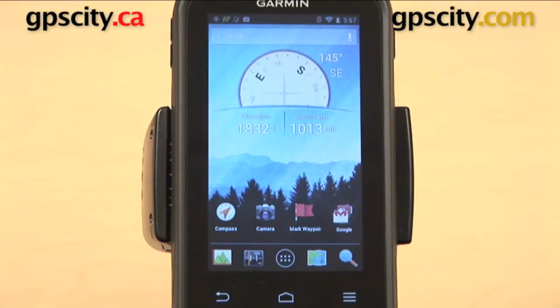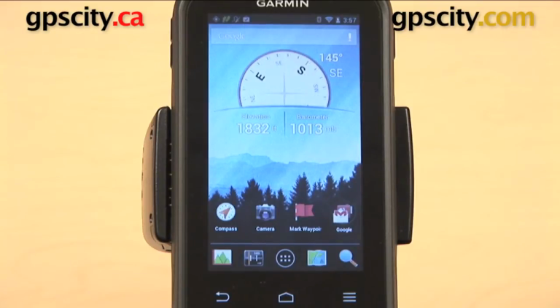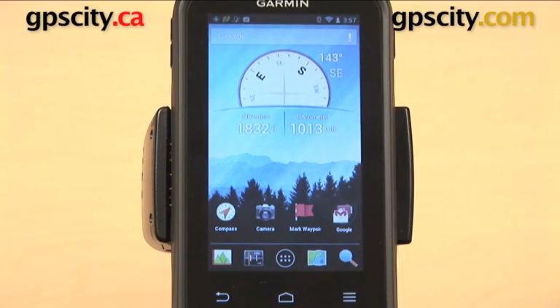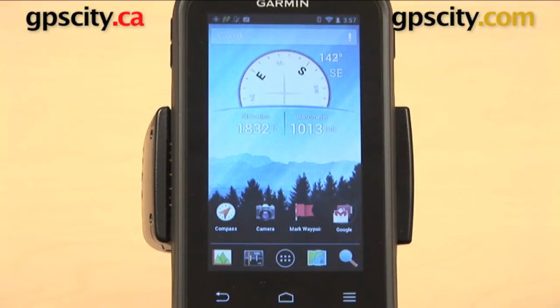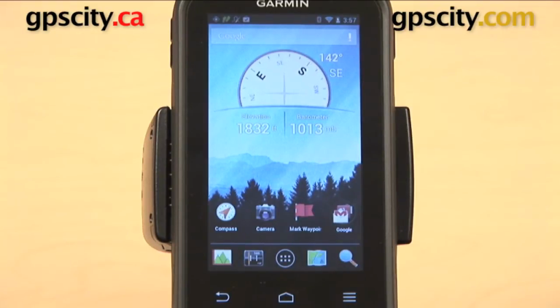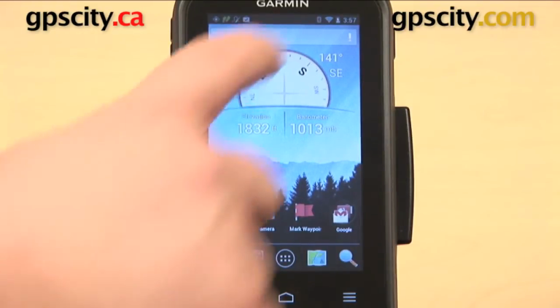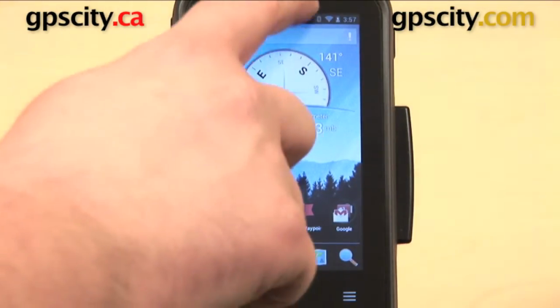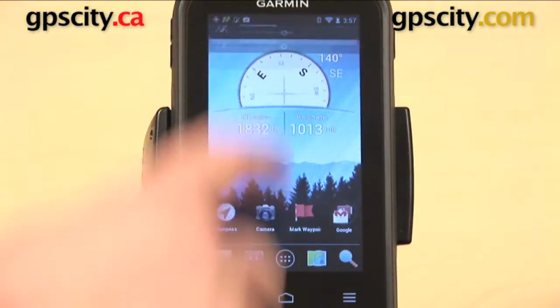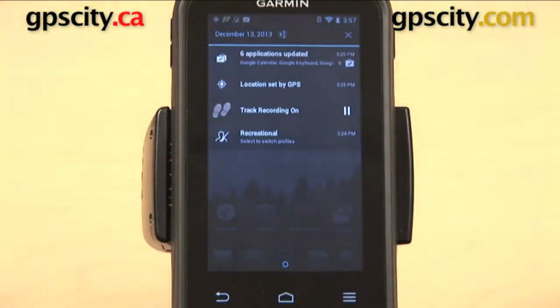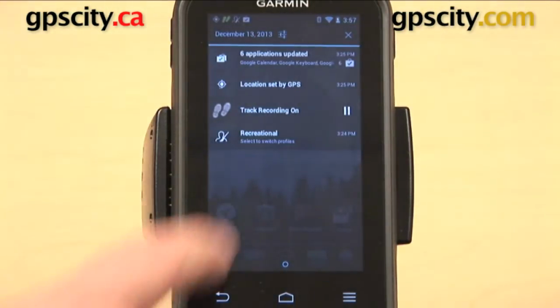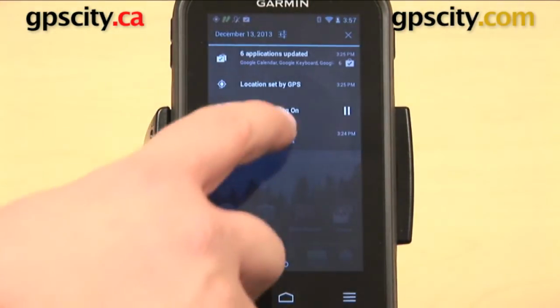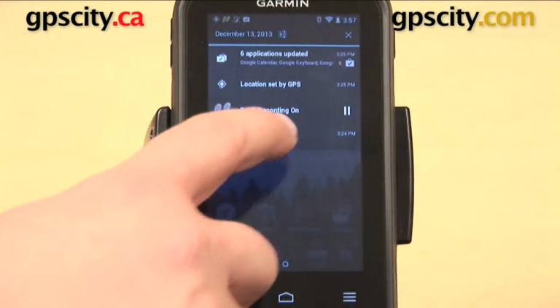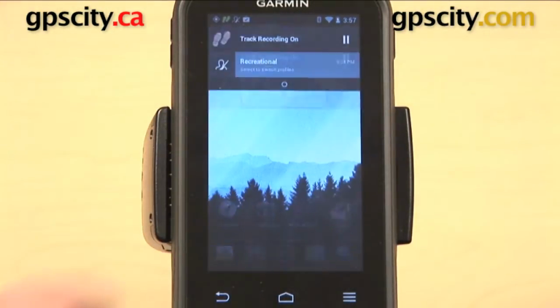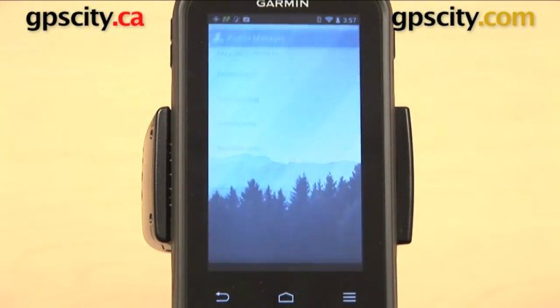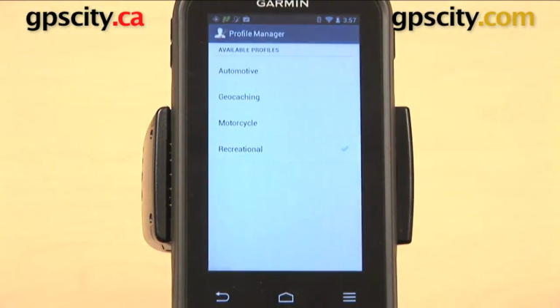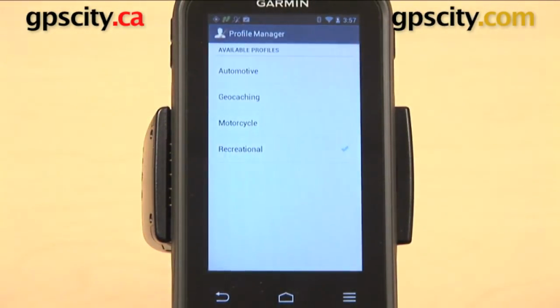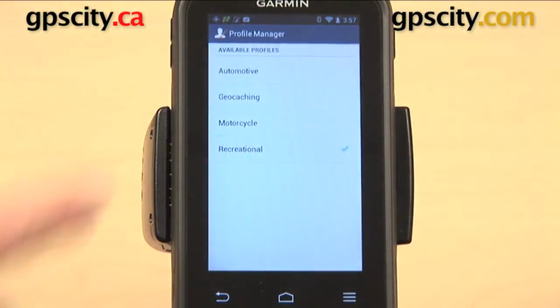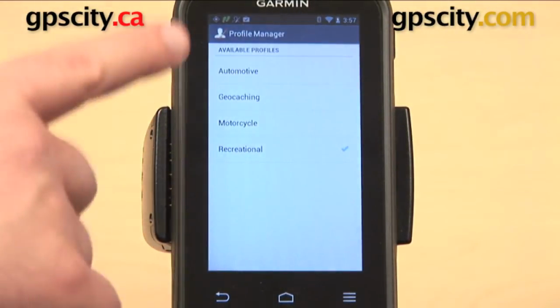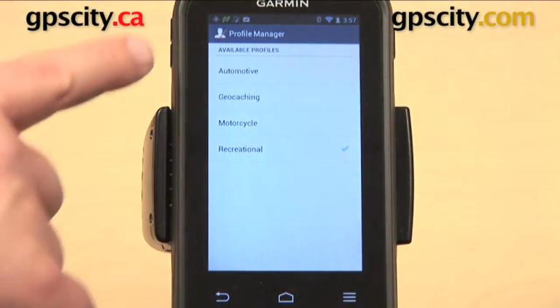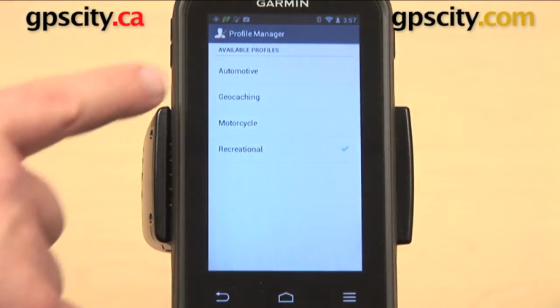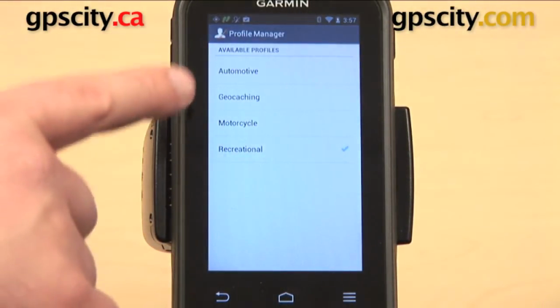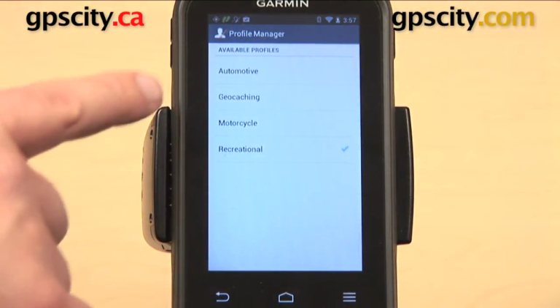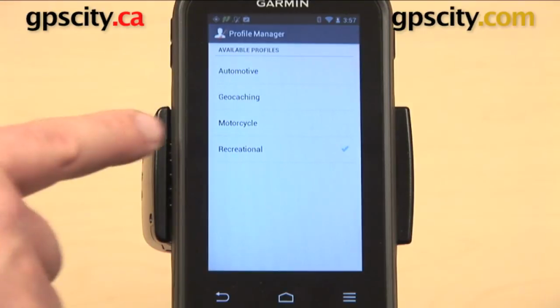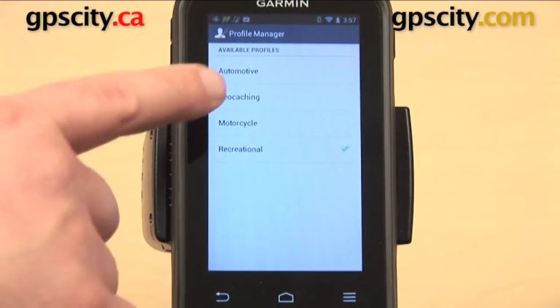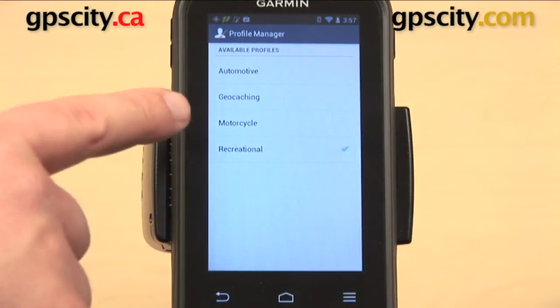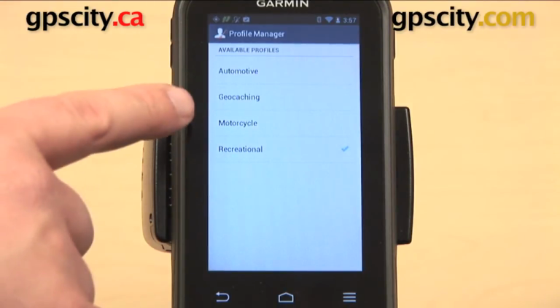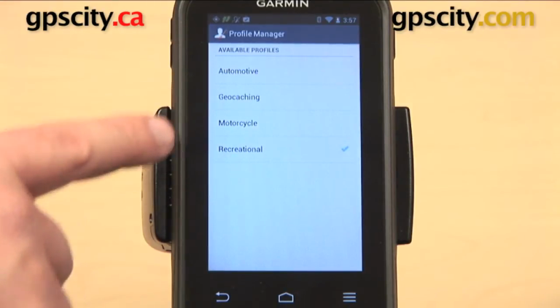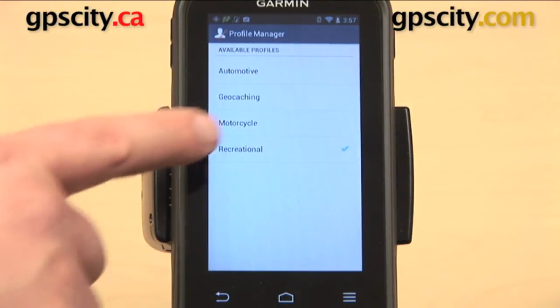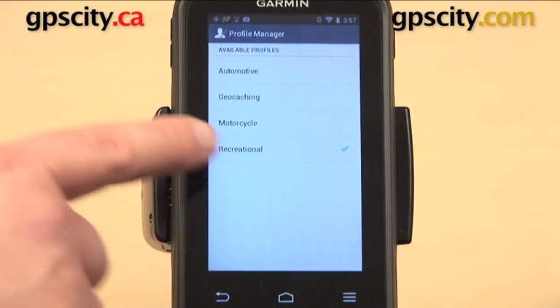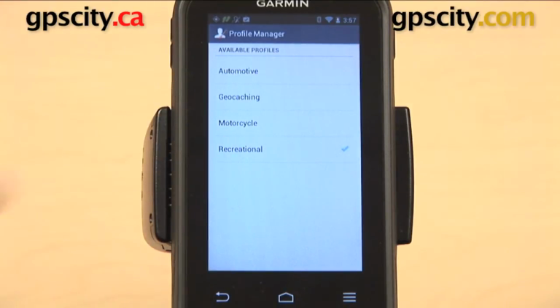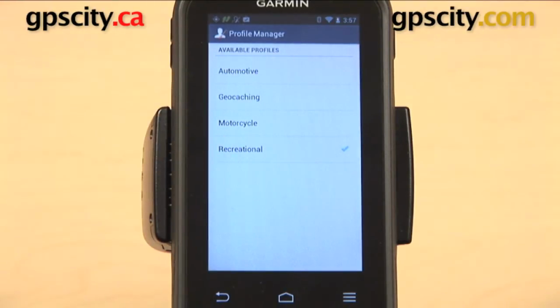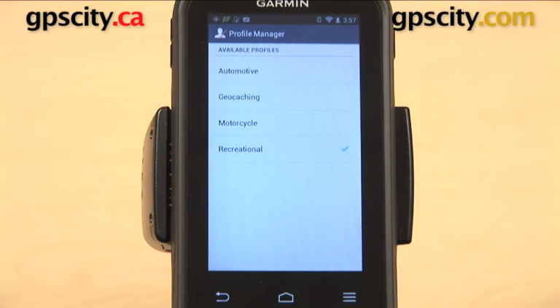Now, you have different profiles that you can use on the Monterra: you have automotive, geocaching, motorcycle, or recreational.